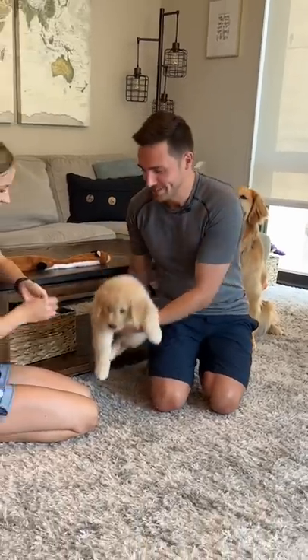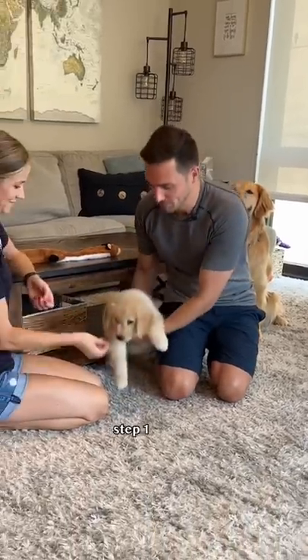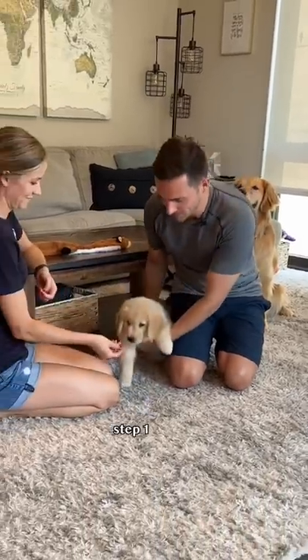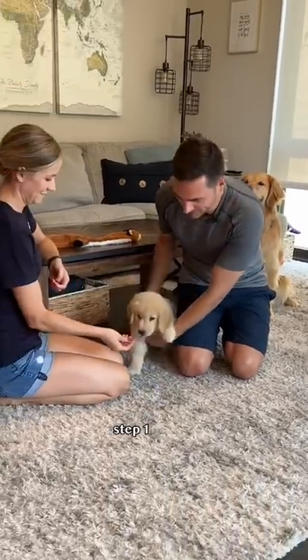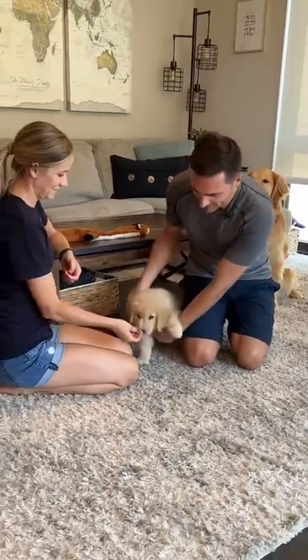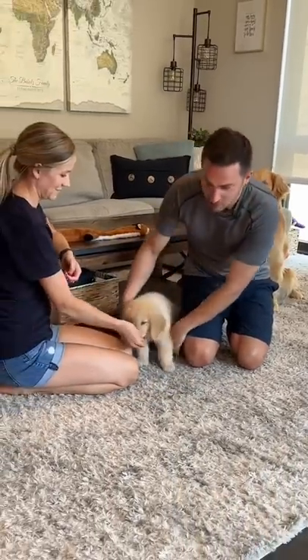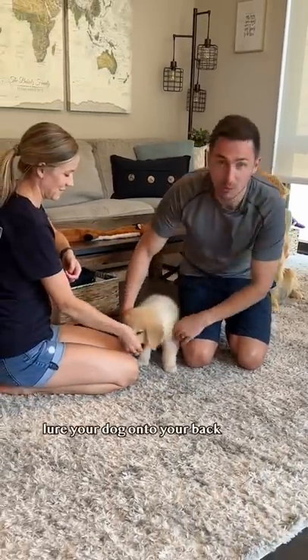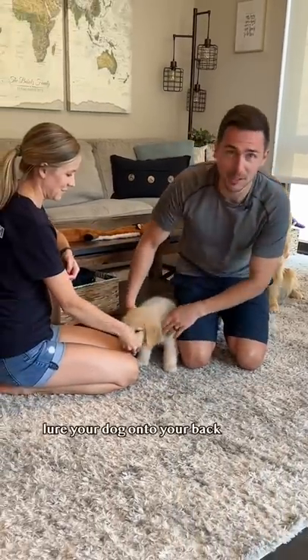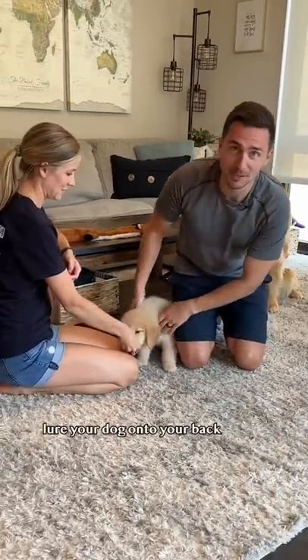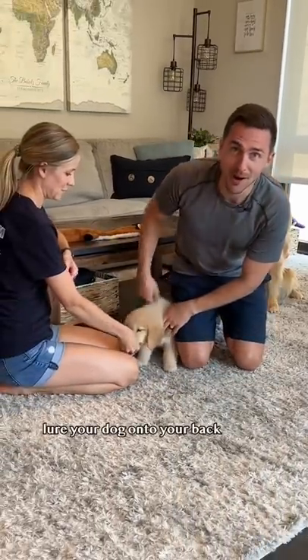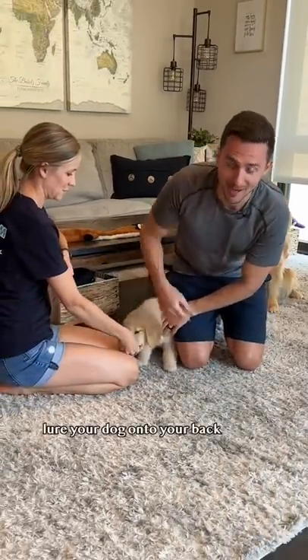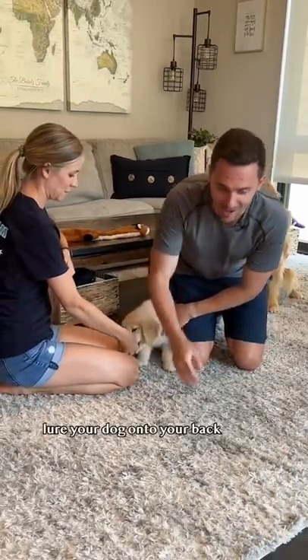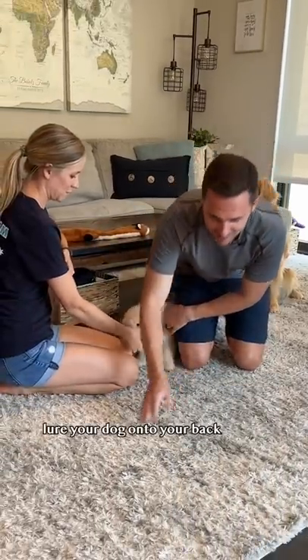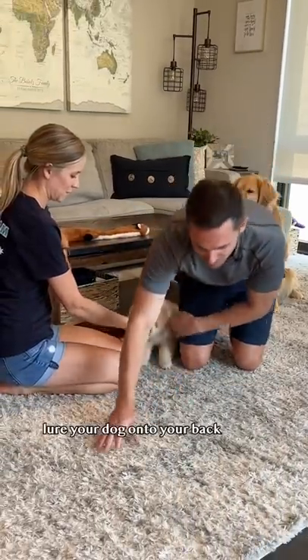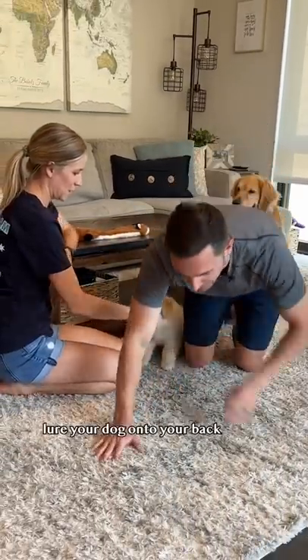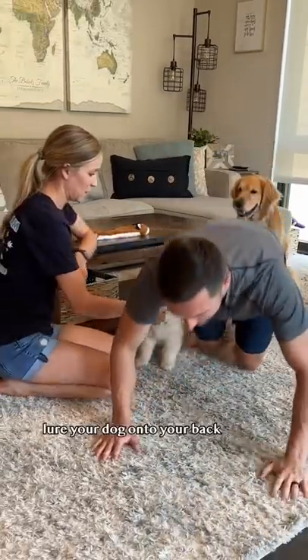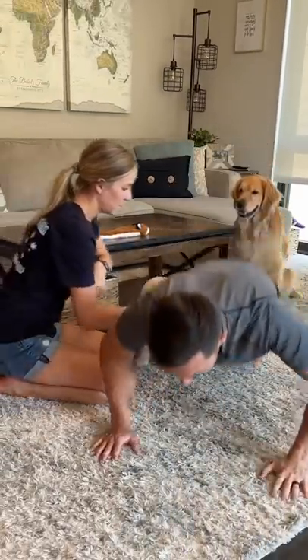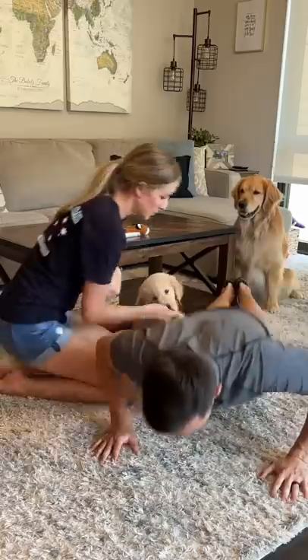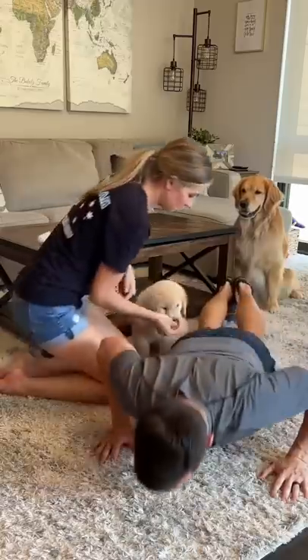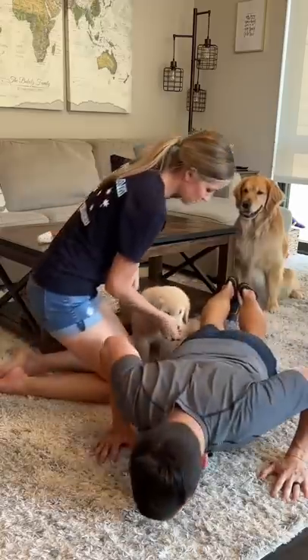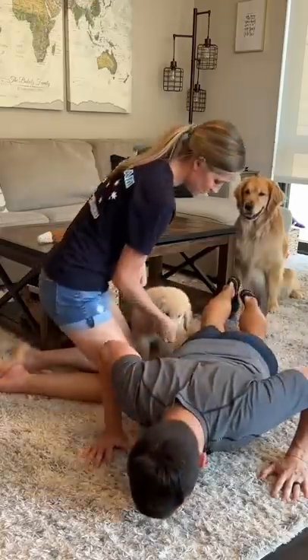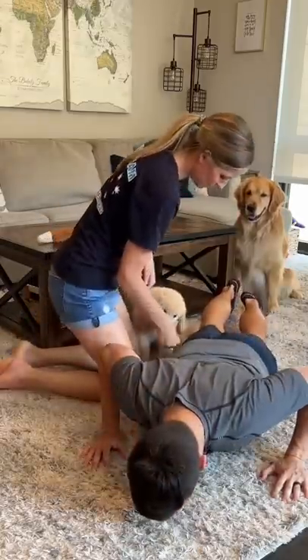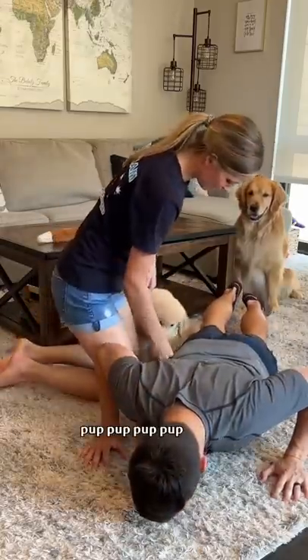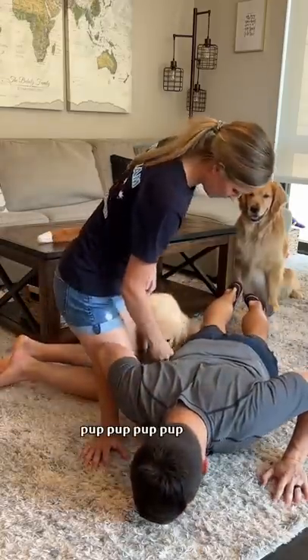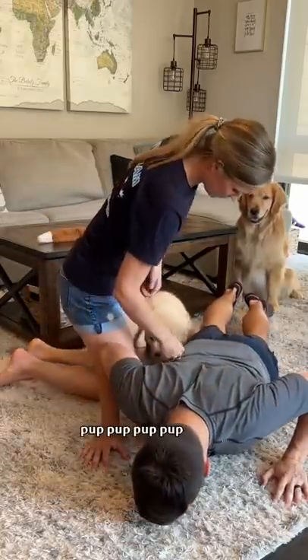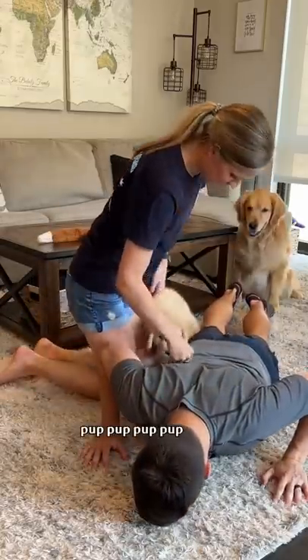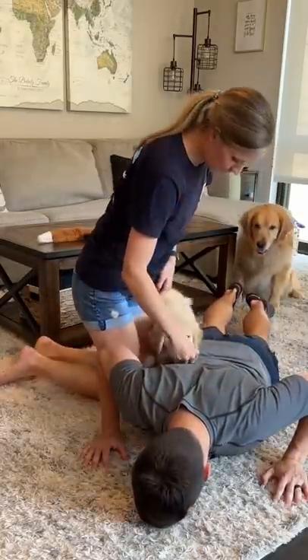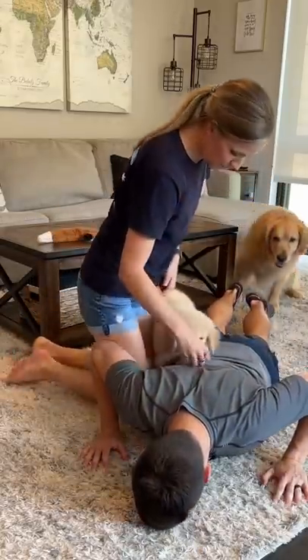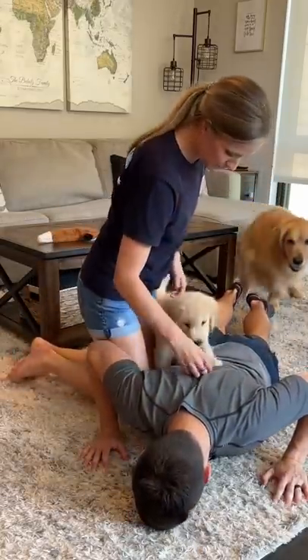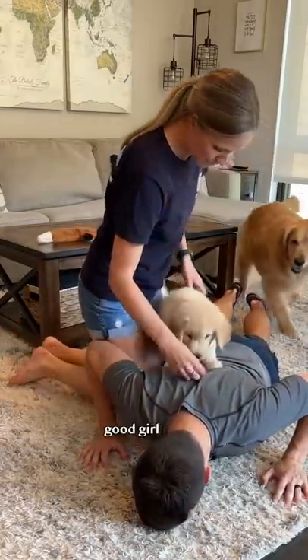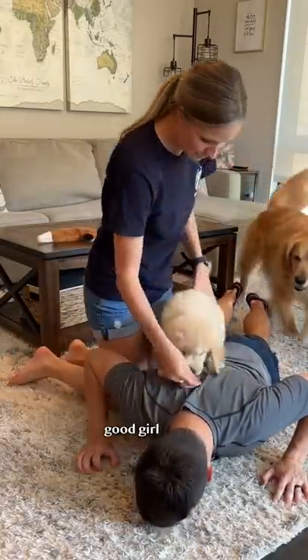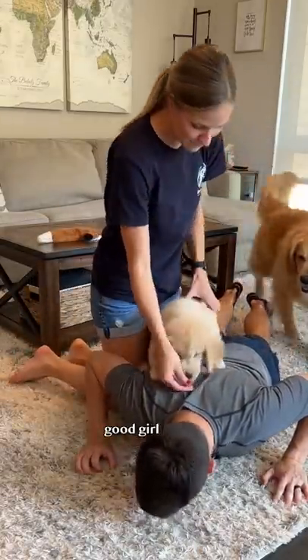Step one: lure your dog onto your back. Boop, boop, boop, boop. Good girl.